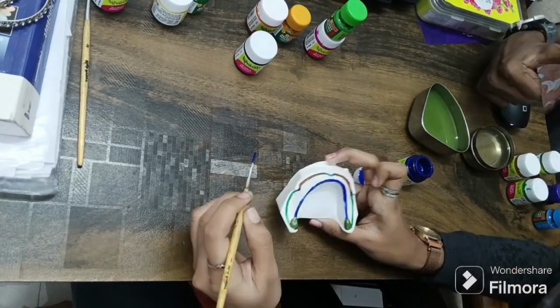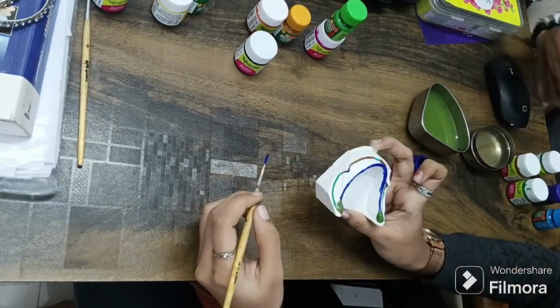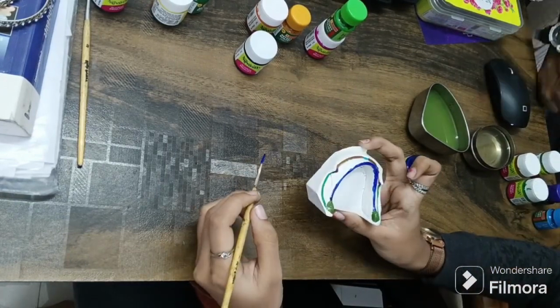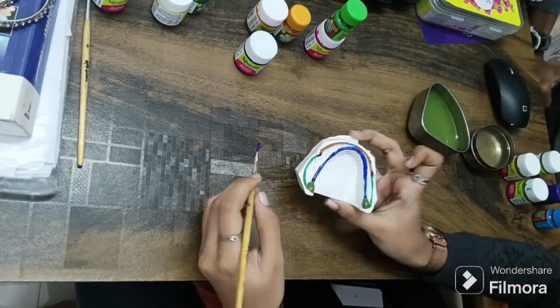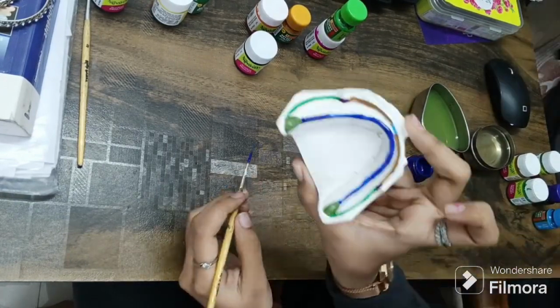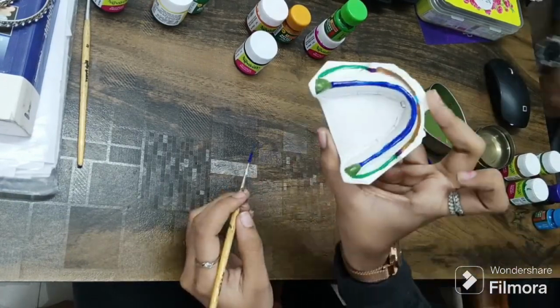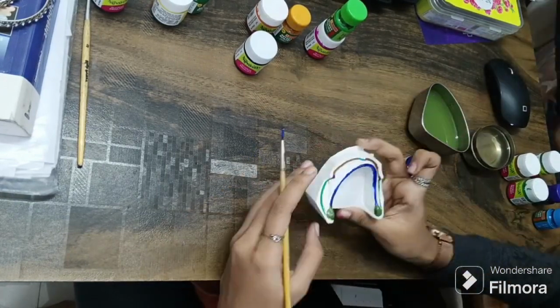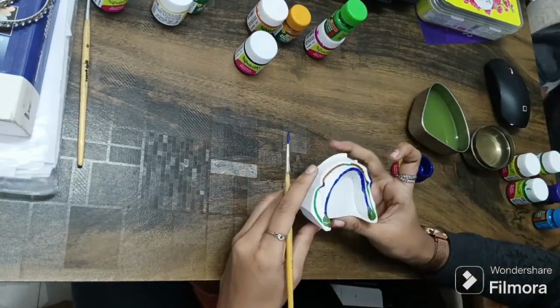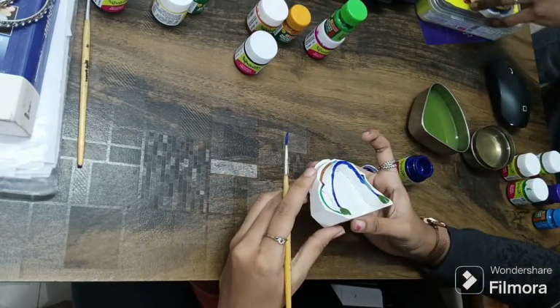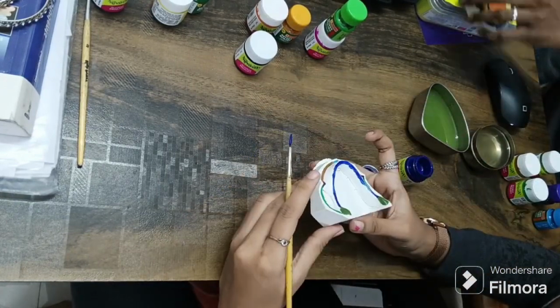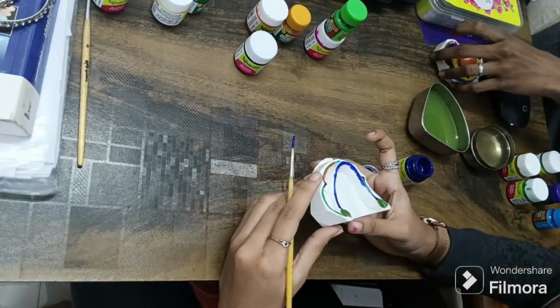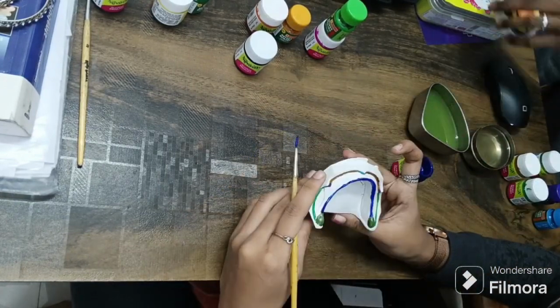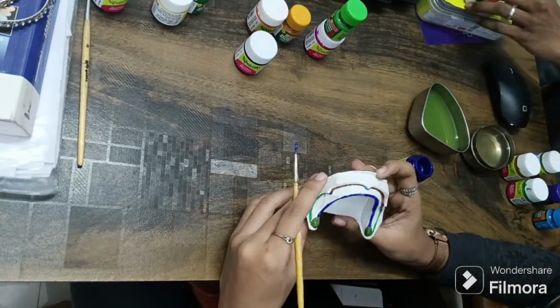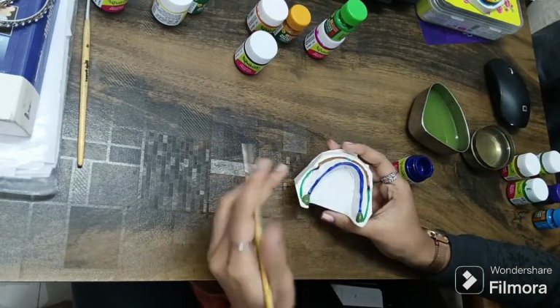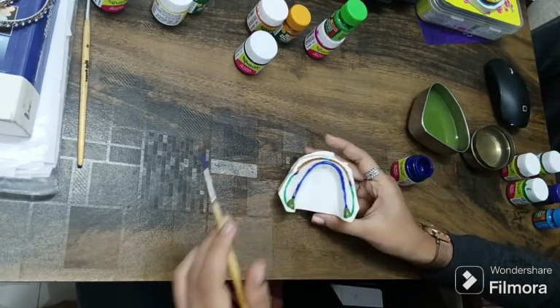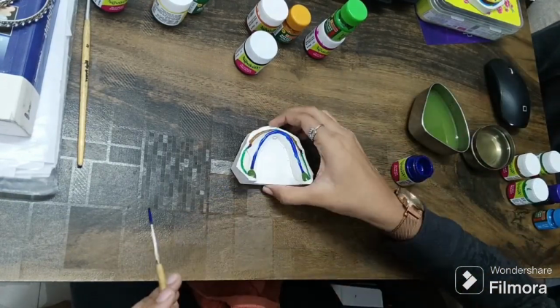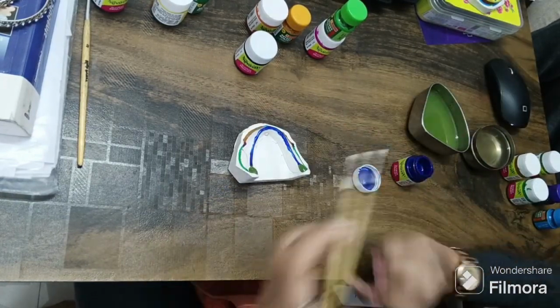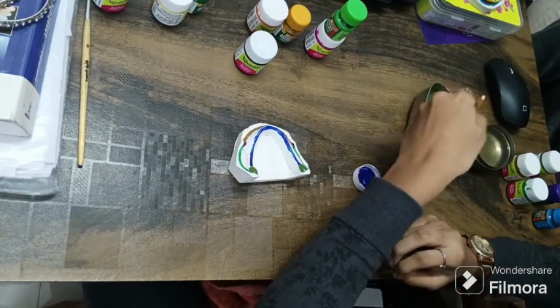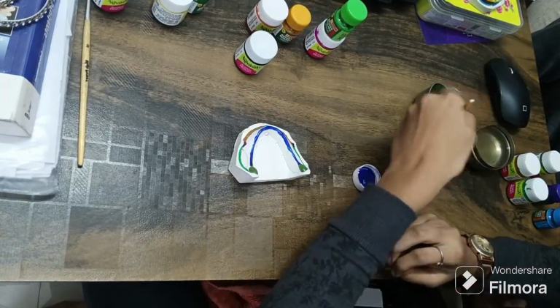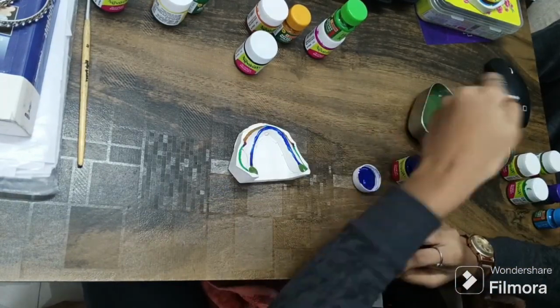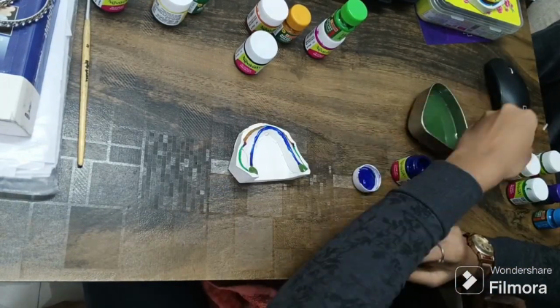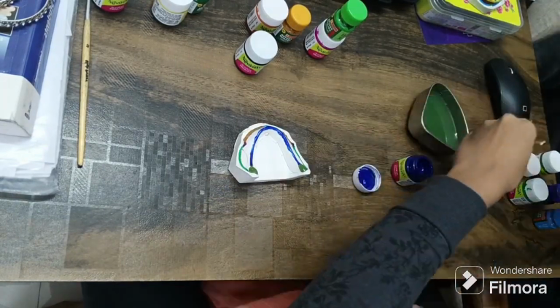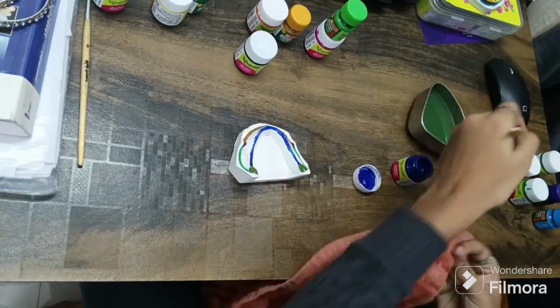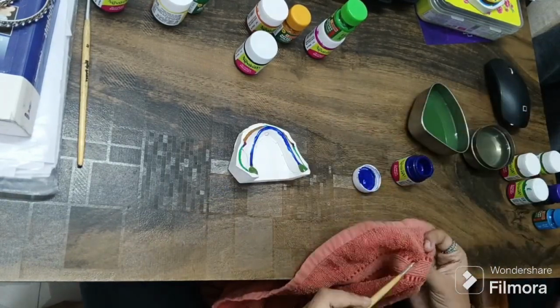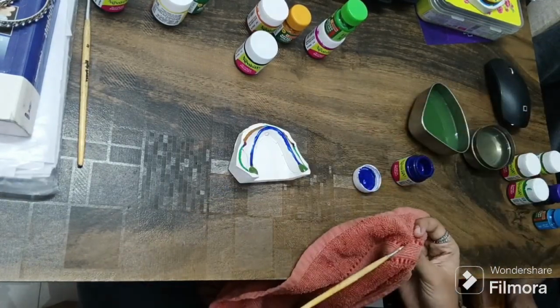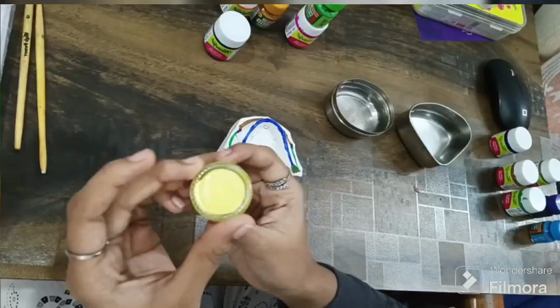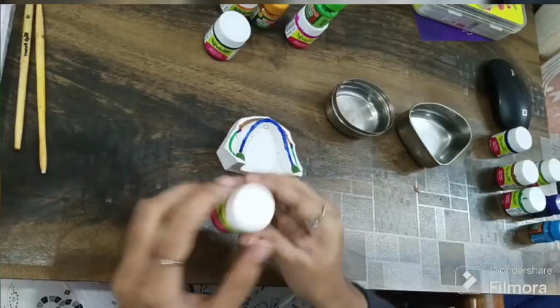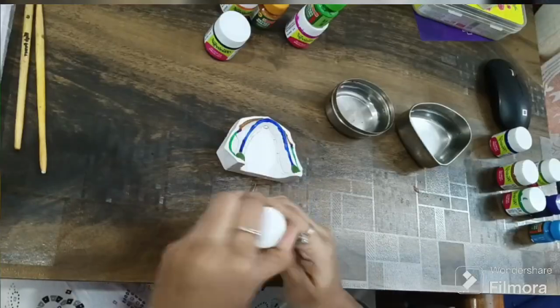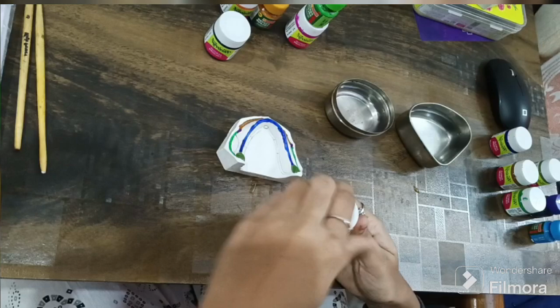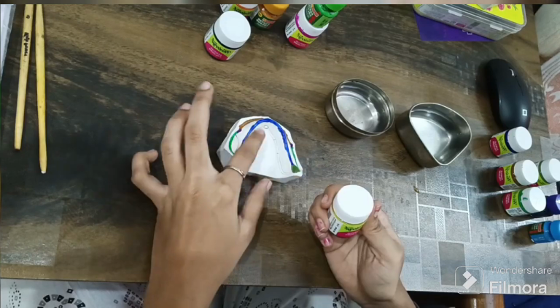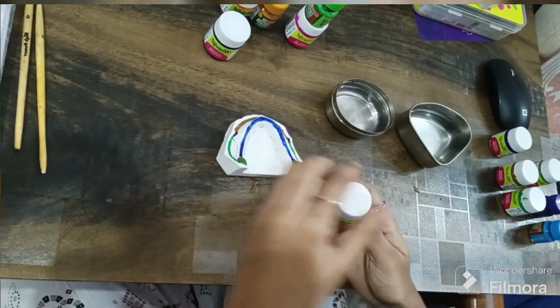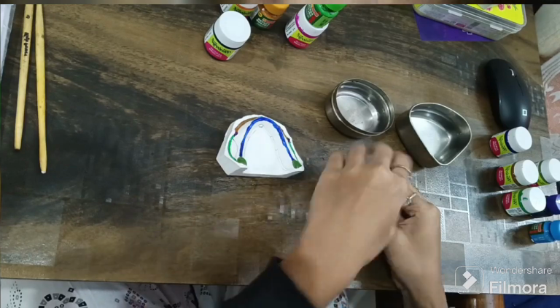The crest is completed. Let's move on to the next paint — yellow color.